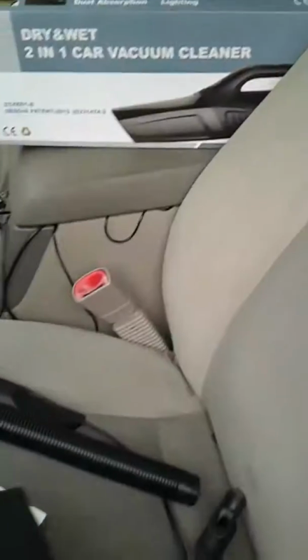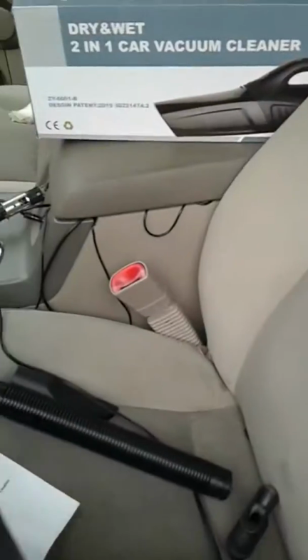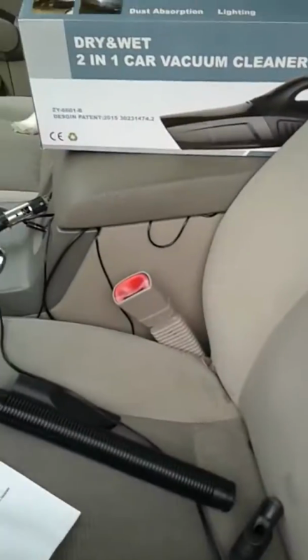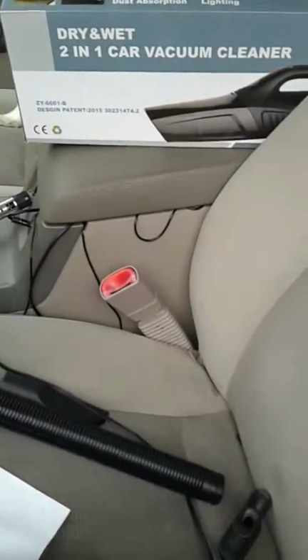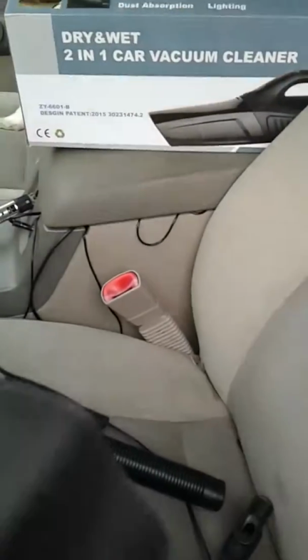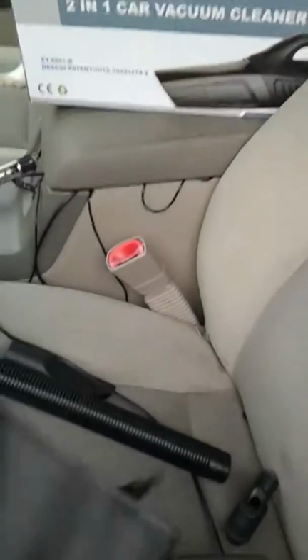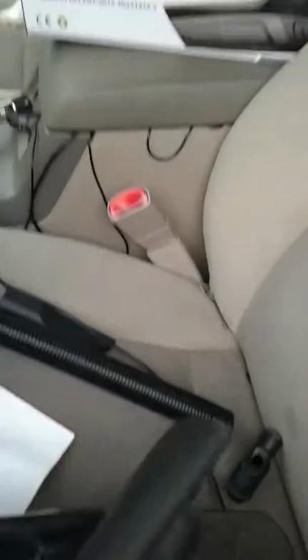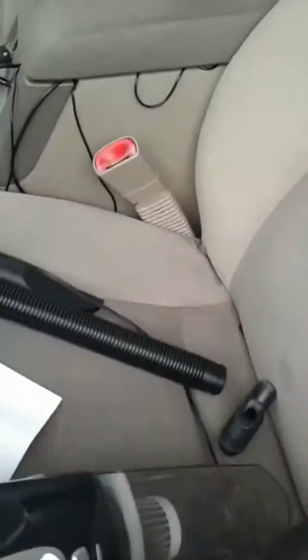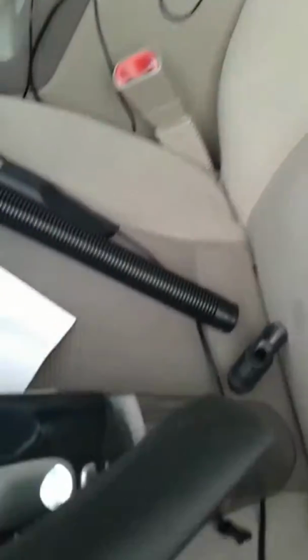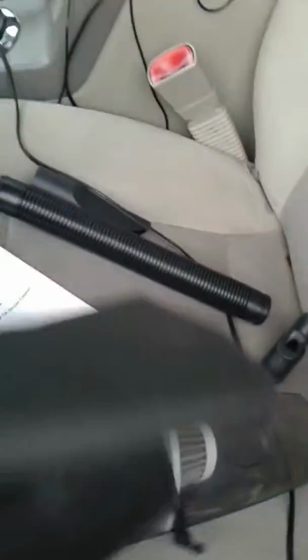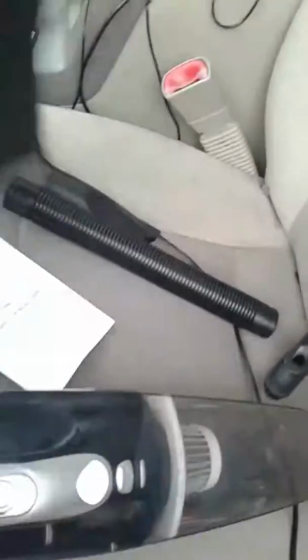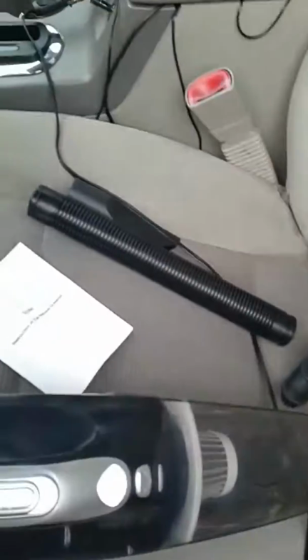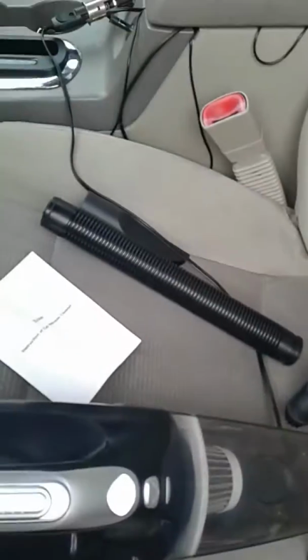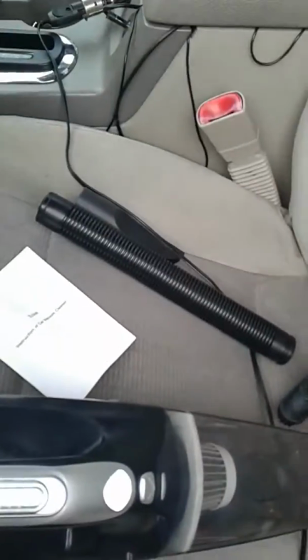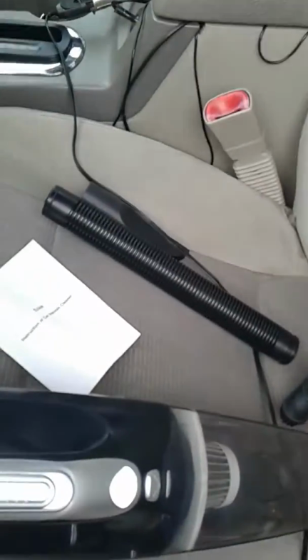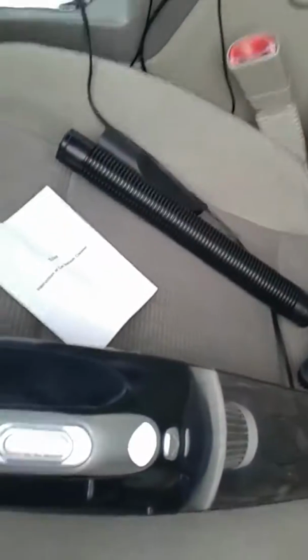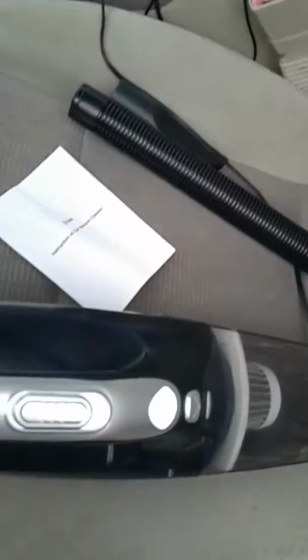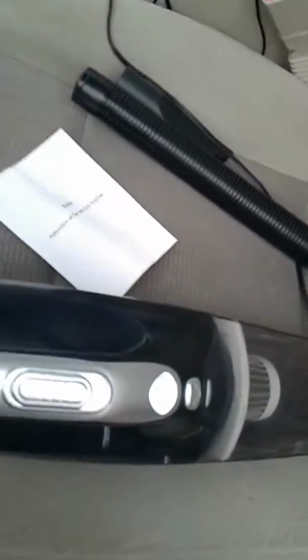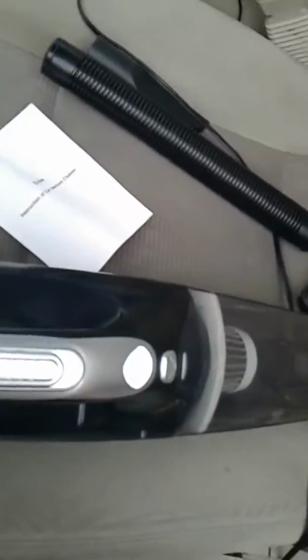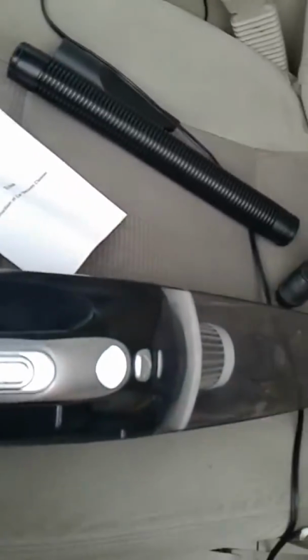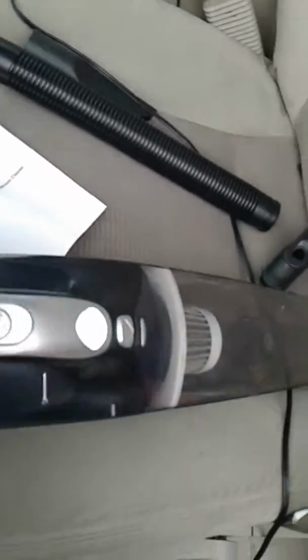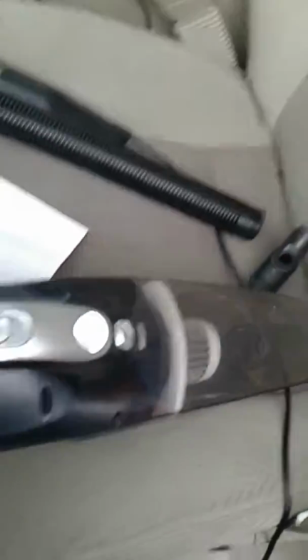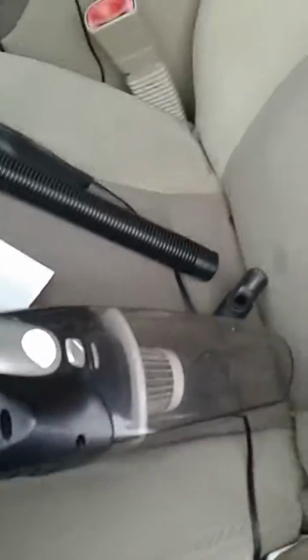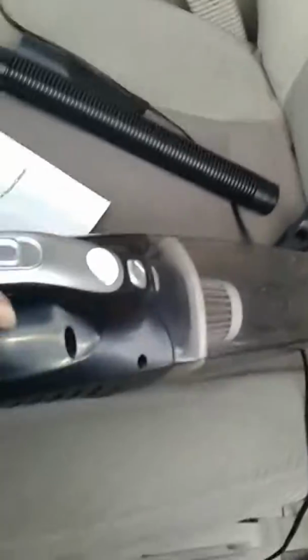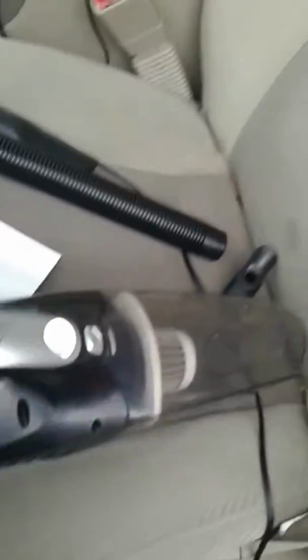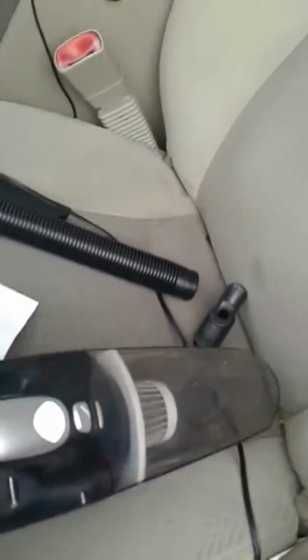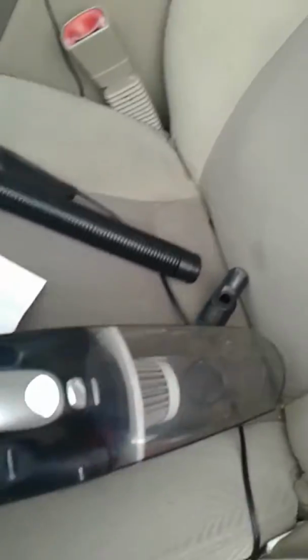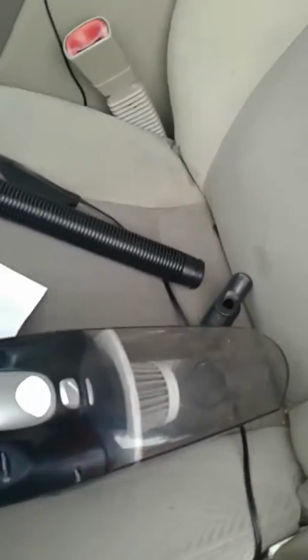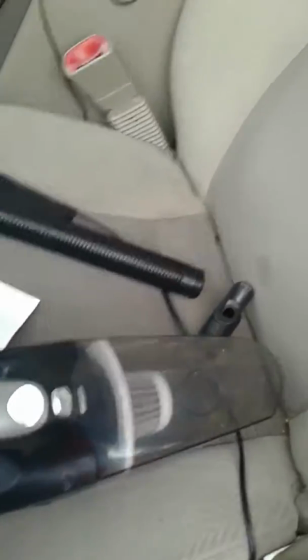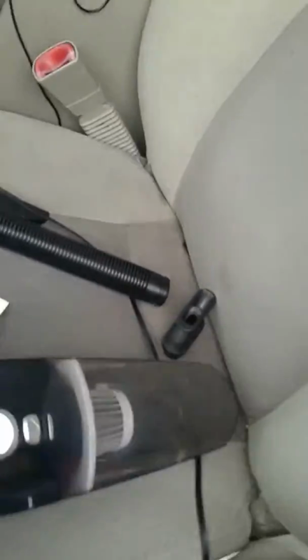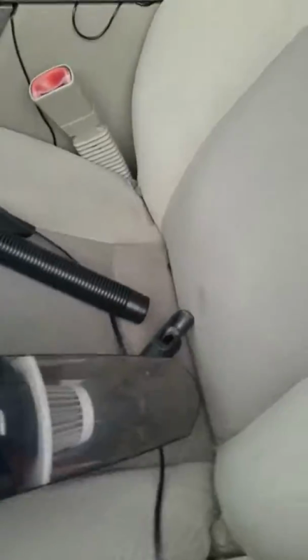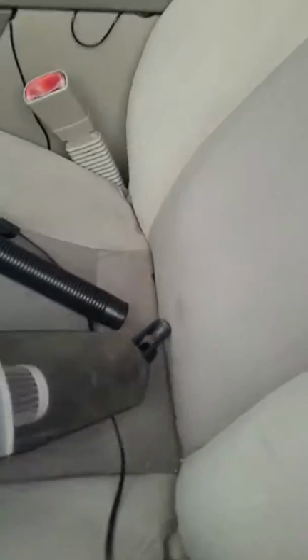I've used this handheld vacuum cleaner several times and it's great.